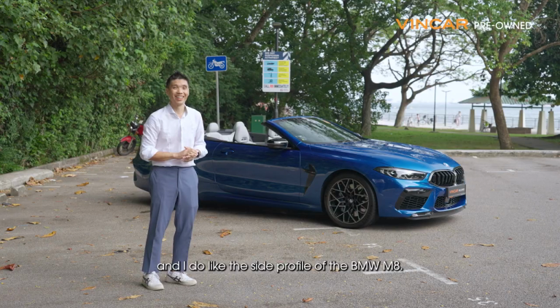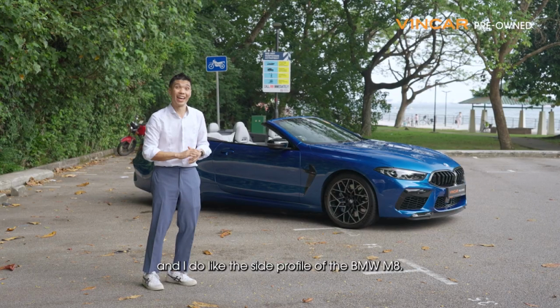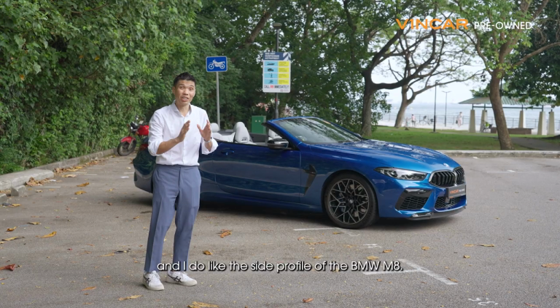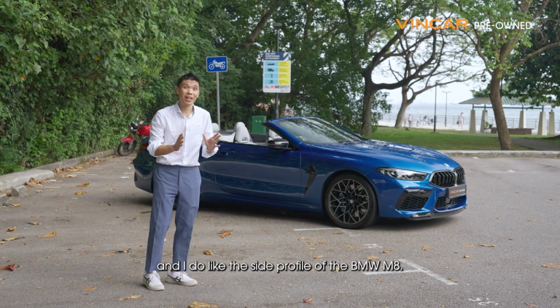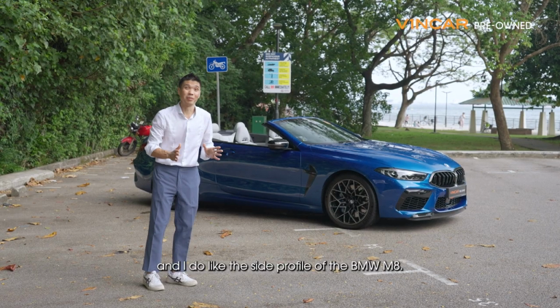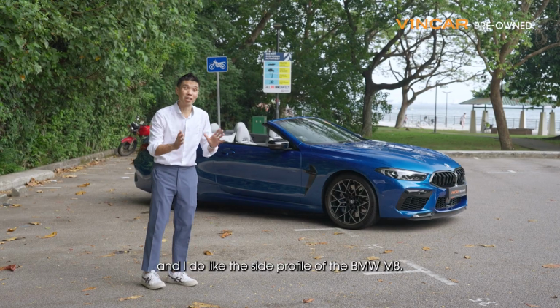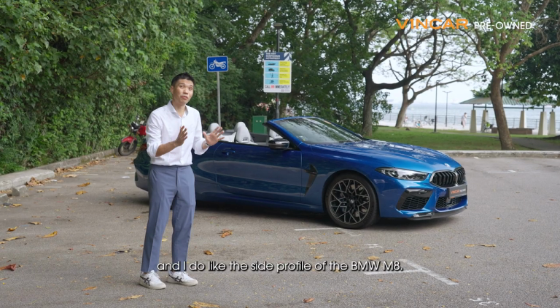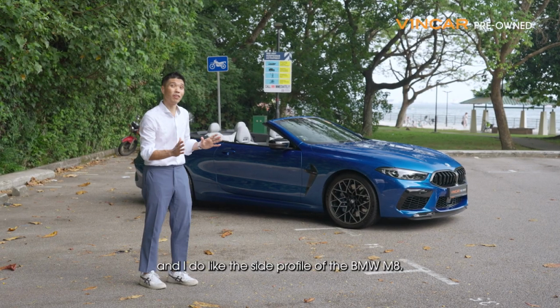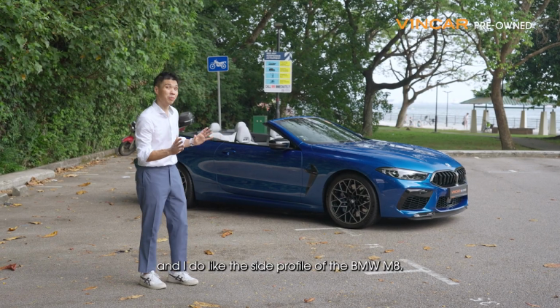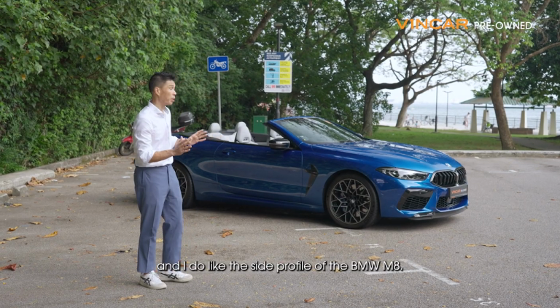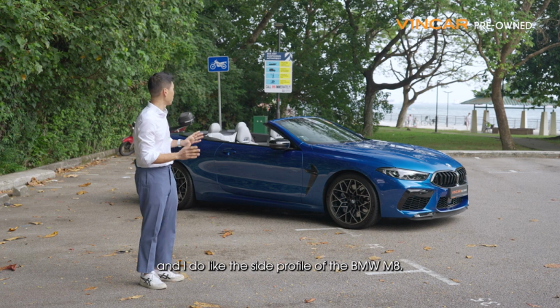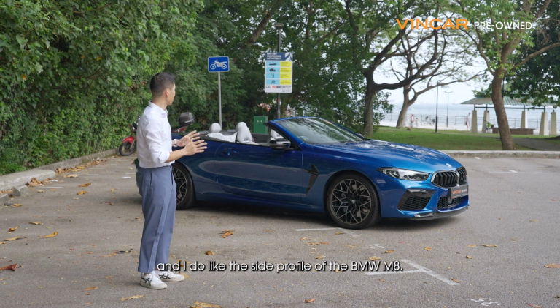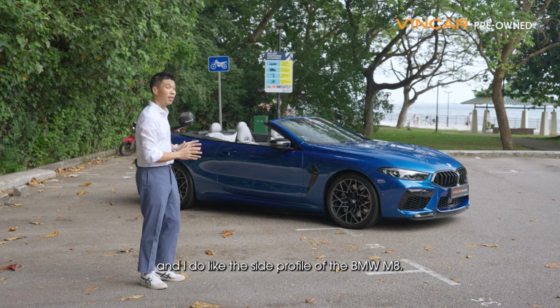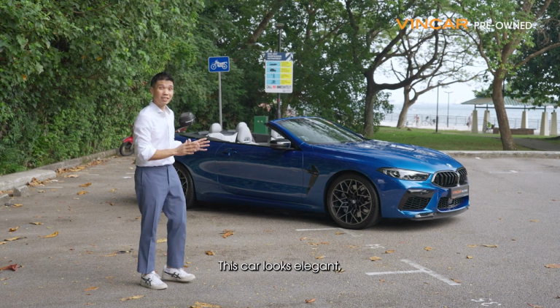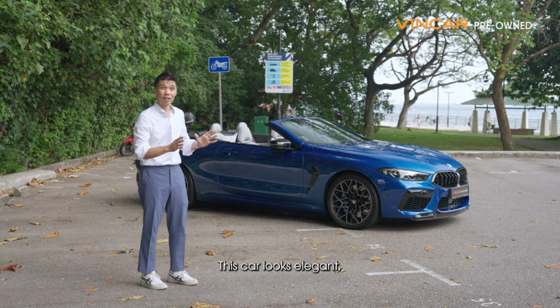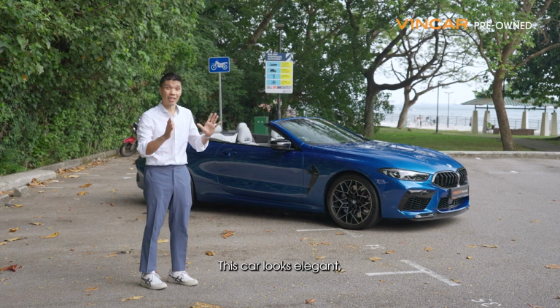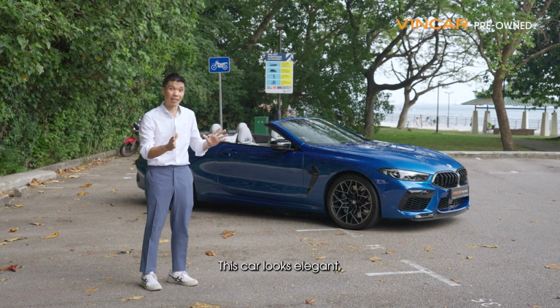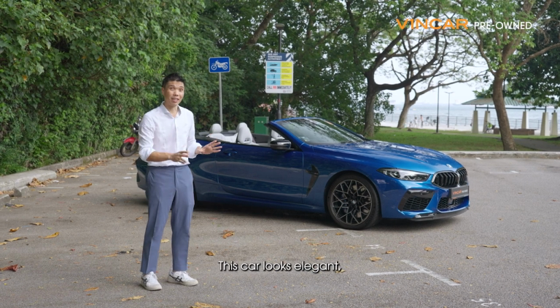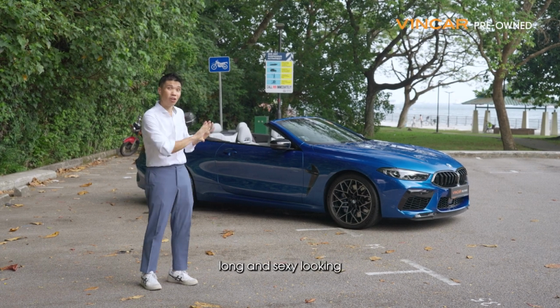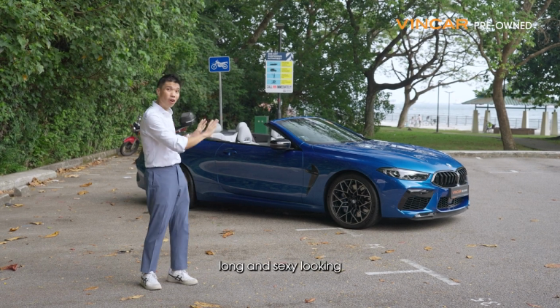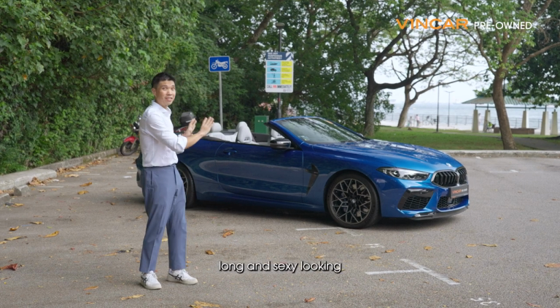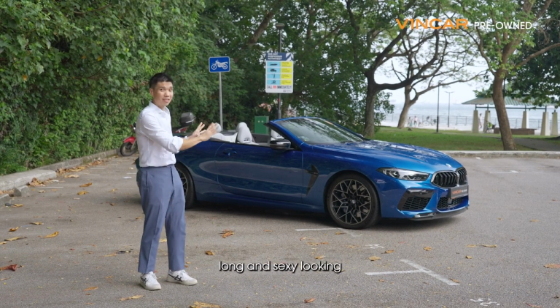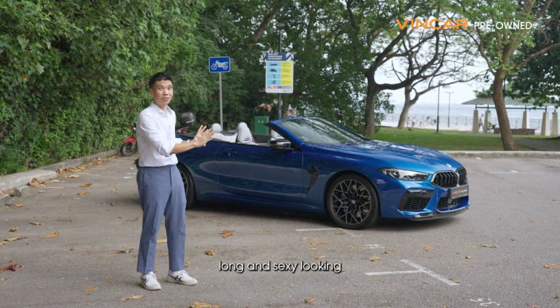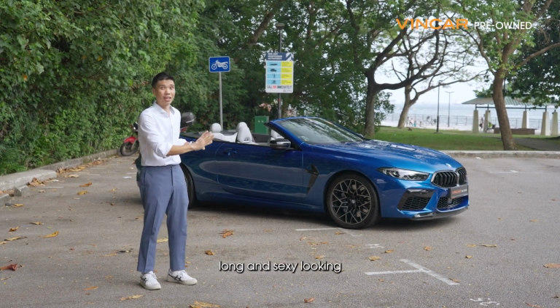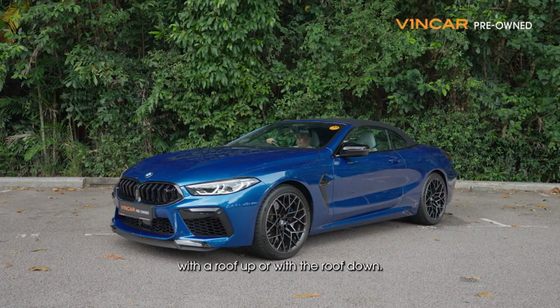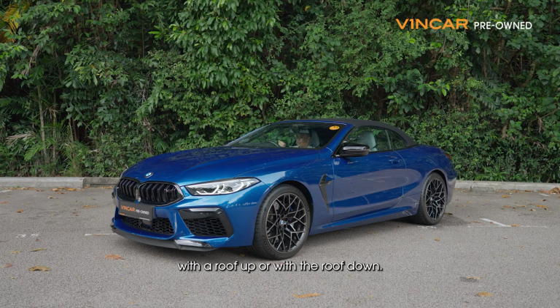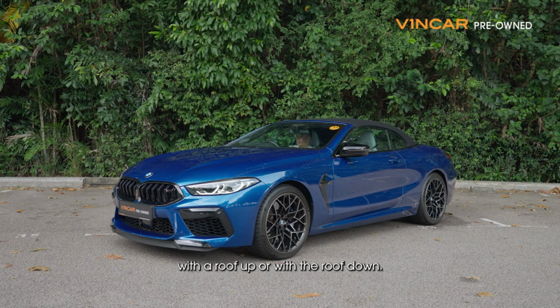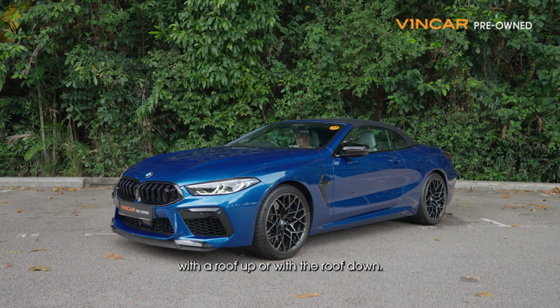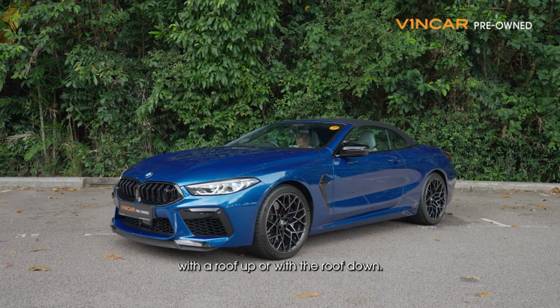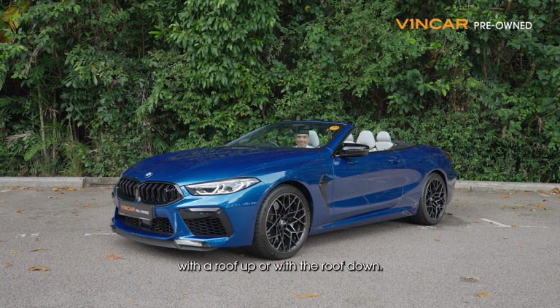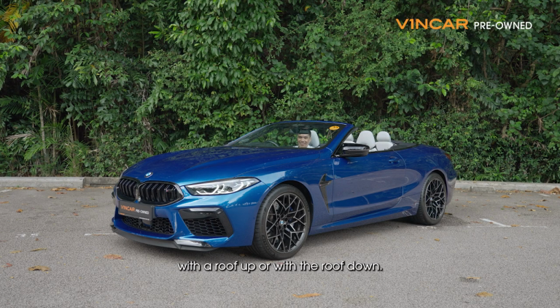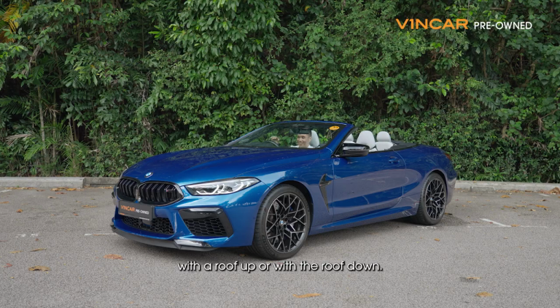I do like the side profile of the BMW M8. This car looks elegant, long and sexy looking — with the roof up or with the roof down.